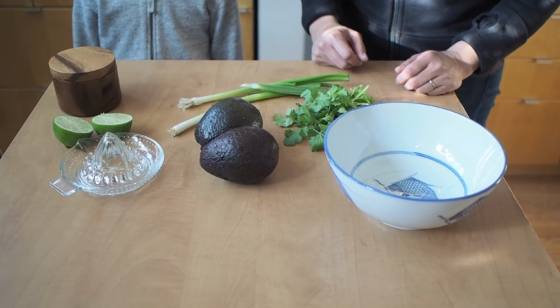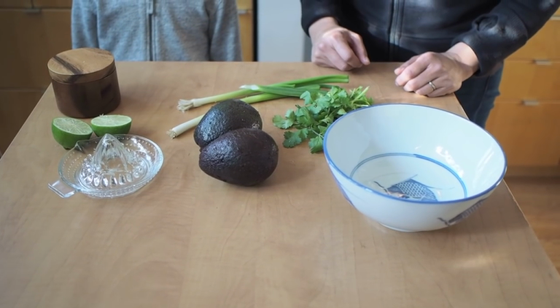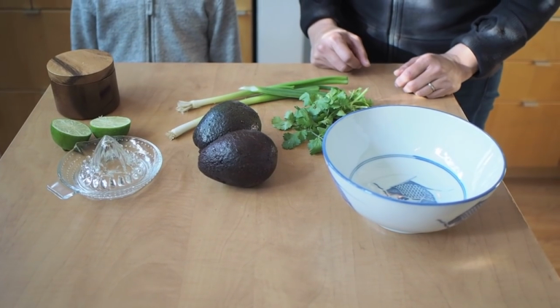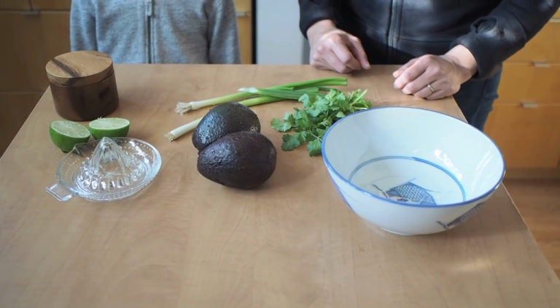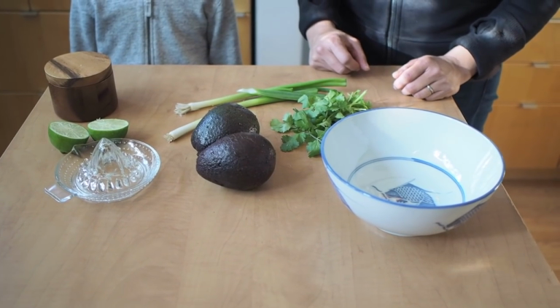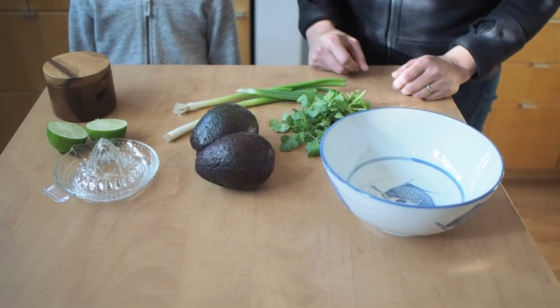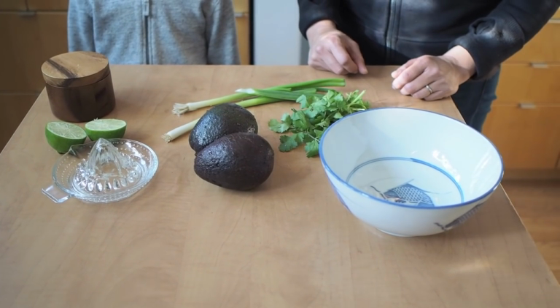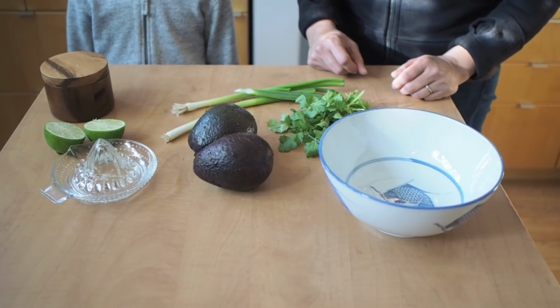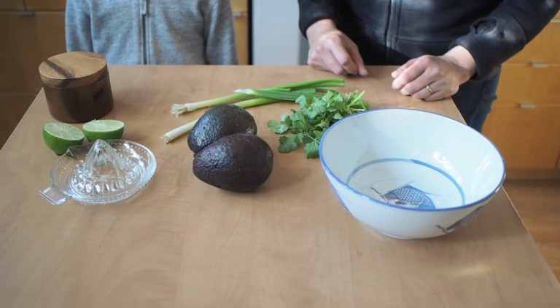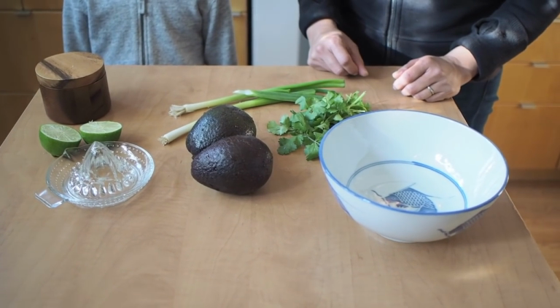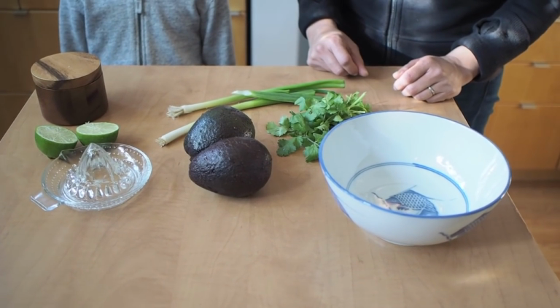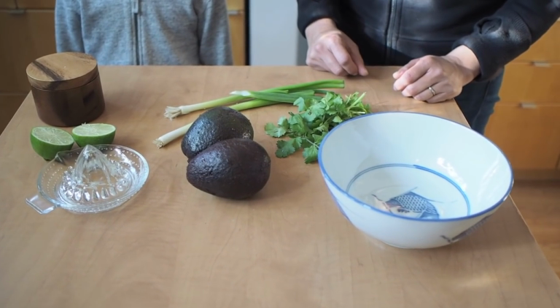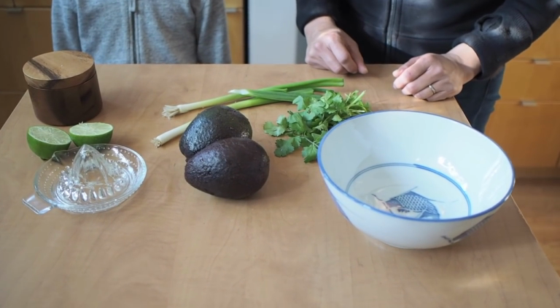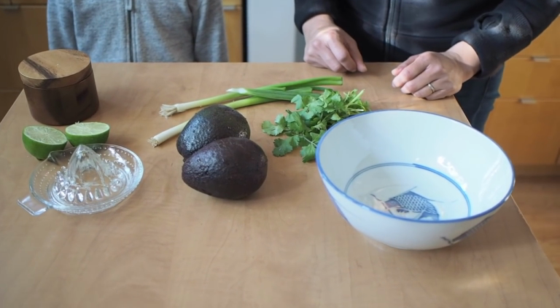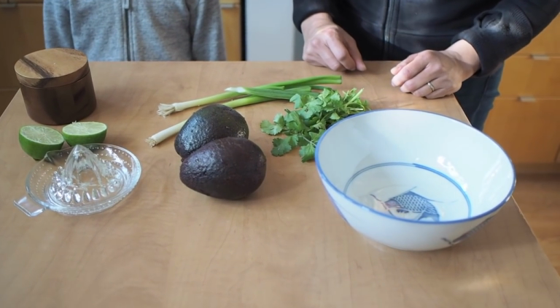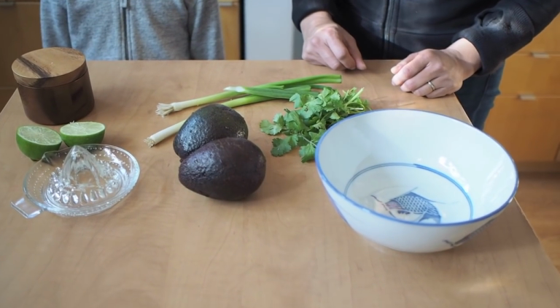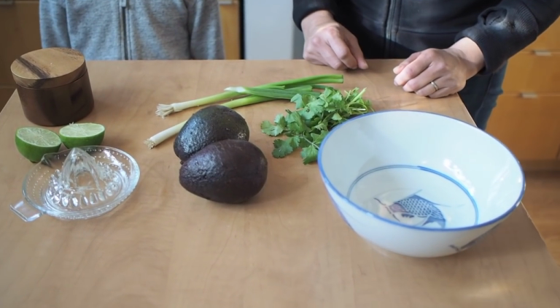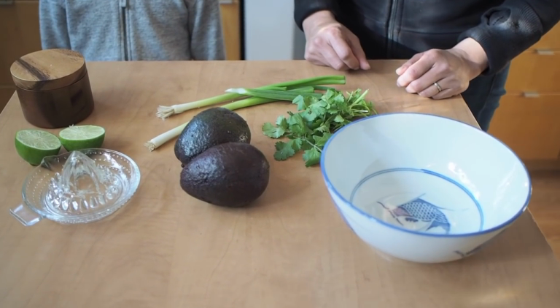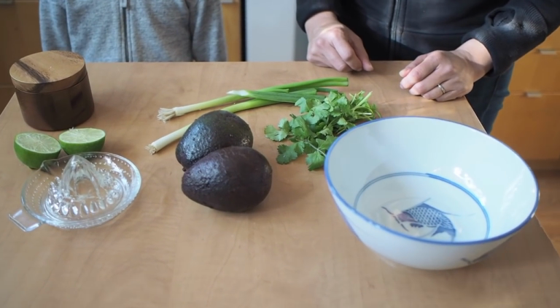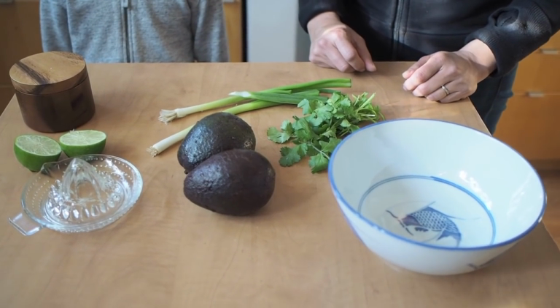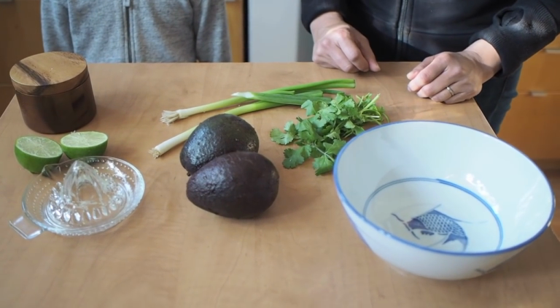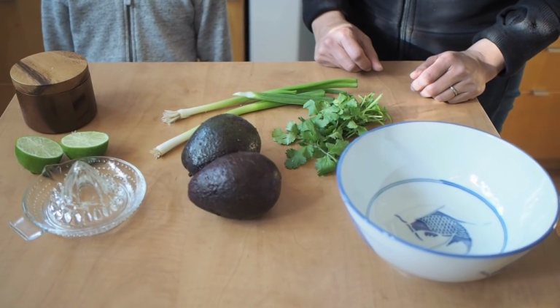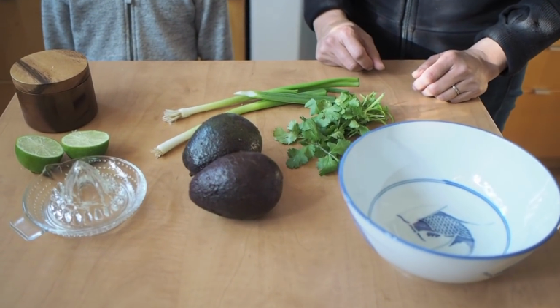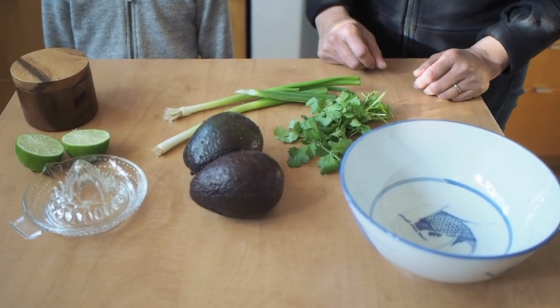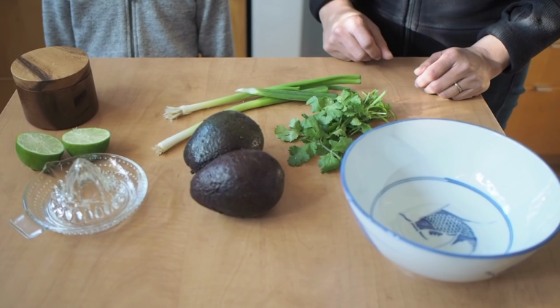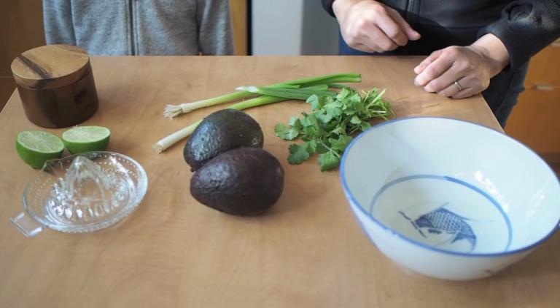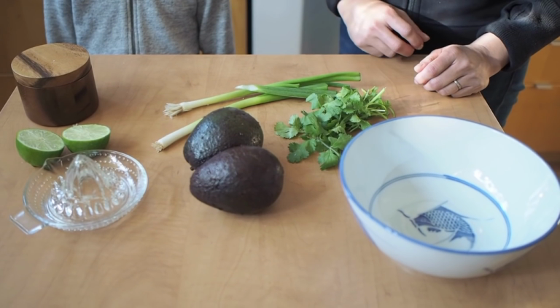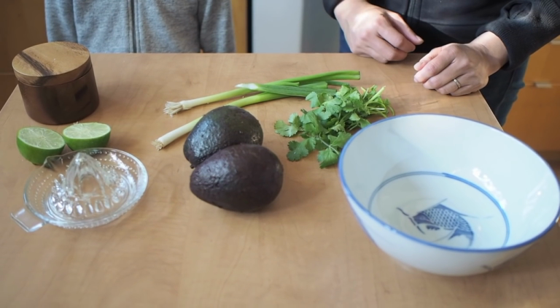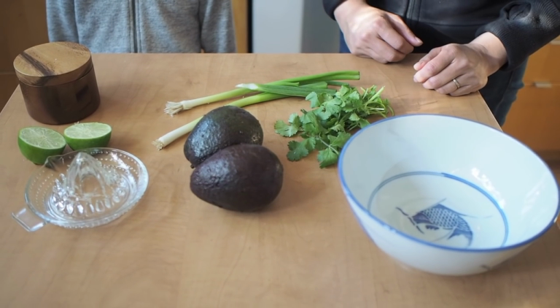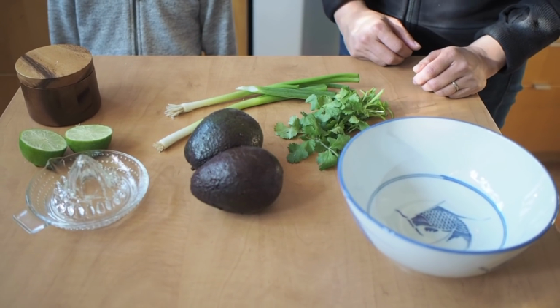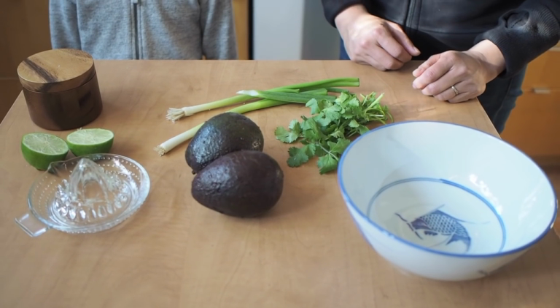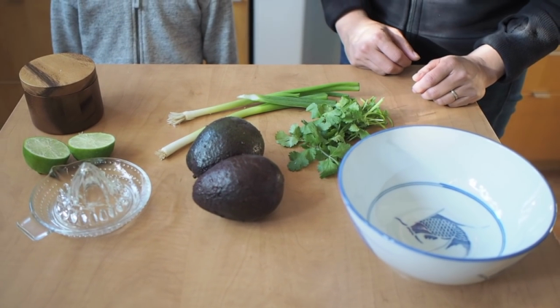Those look like some pretty good ingredients here. Avocado, cilantro, onion, and lime — and a little person.